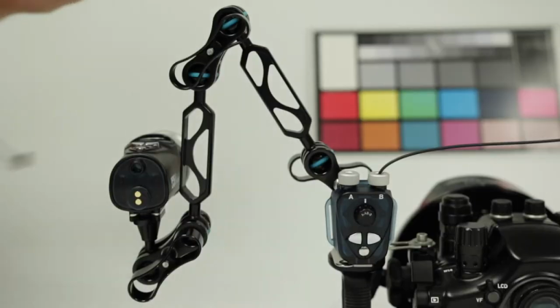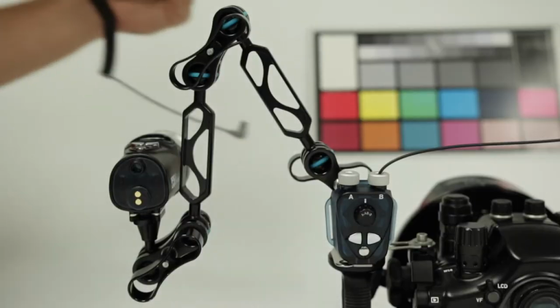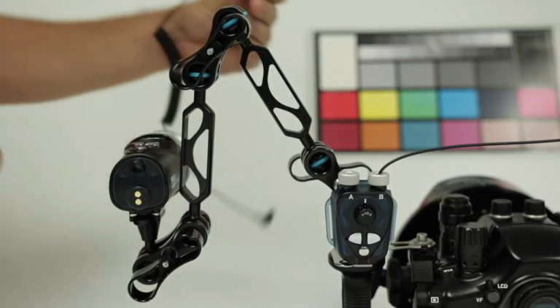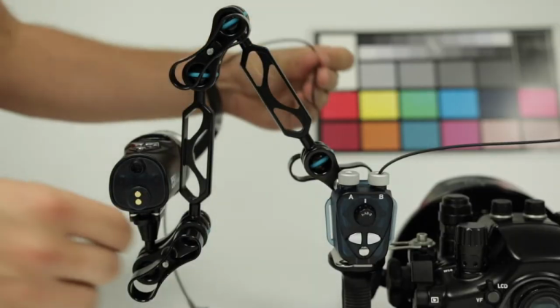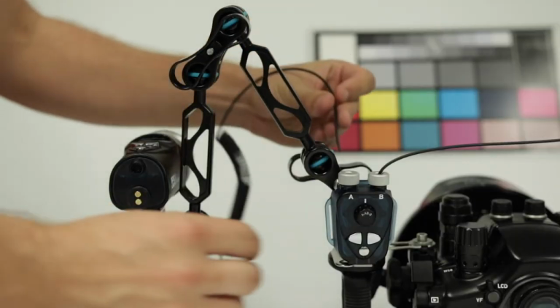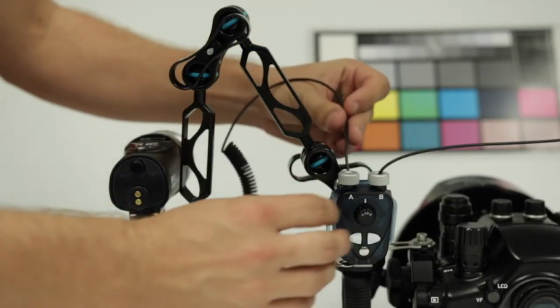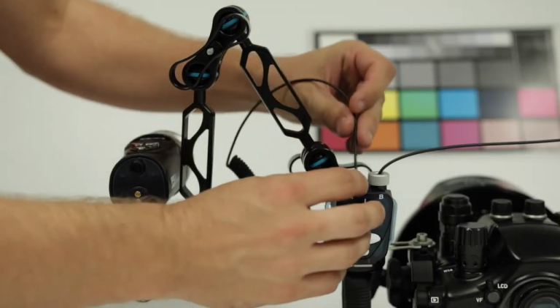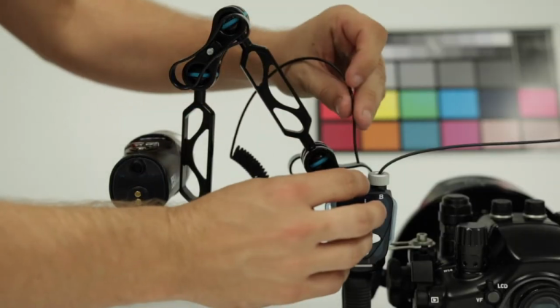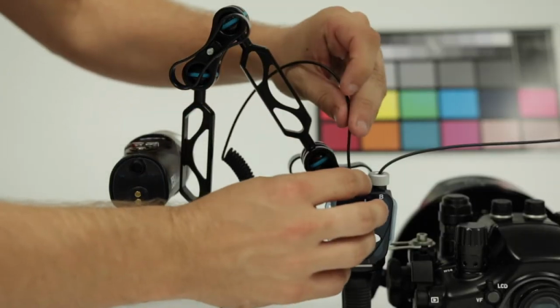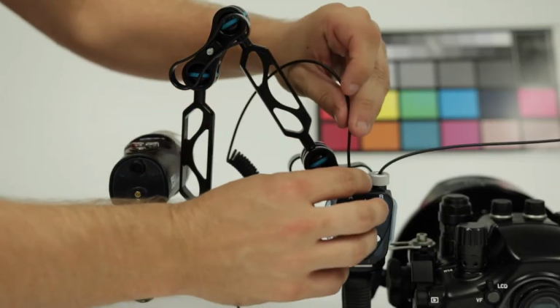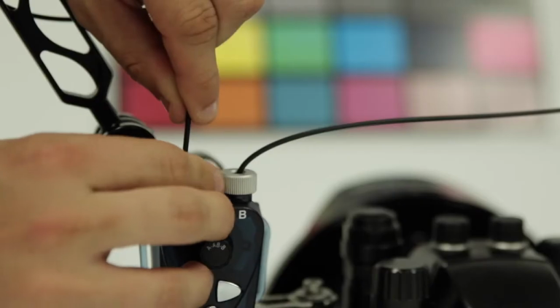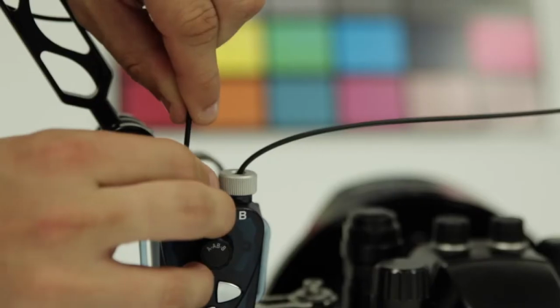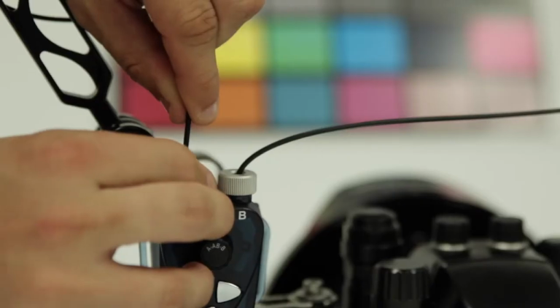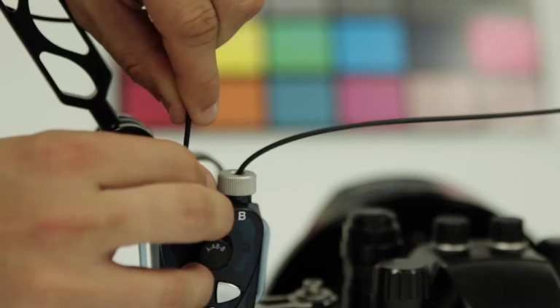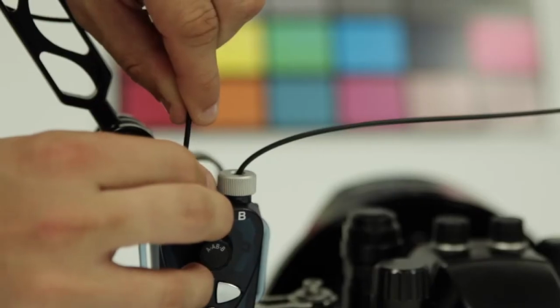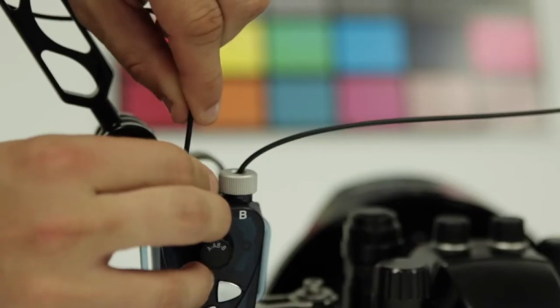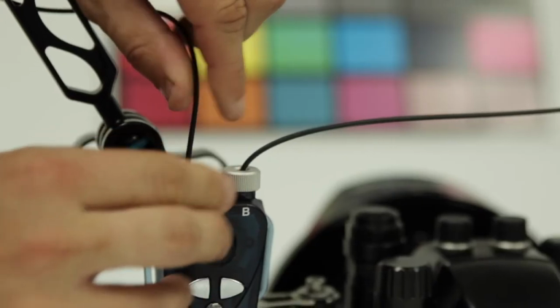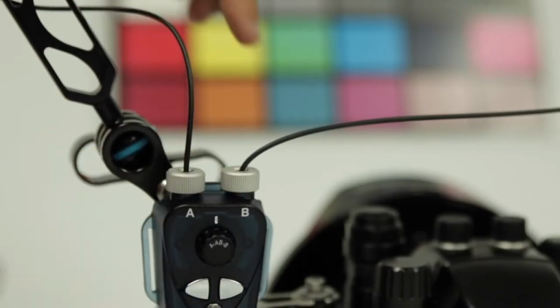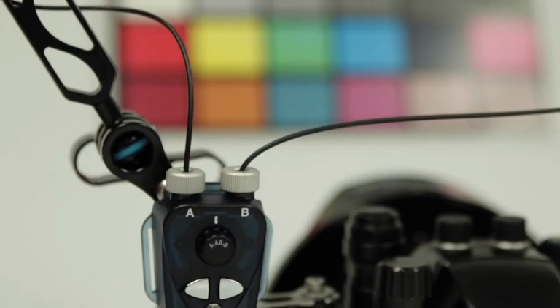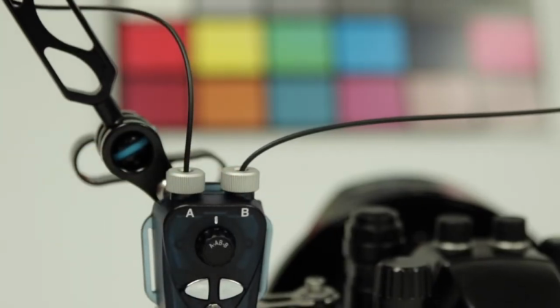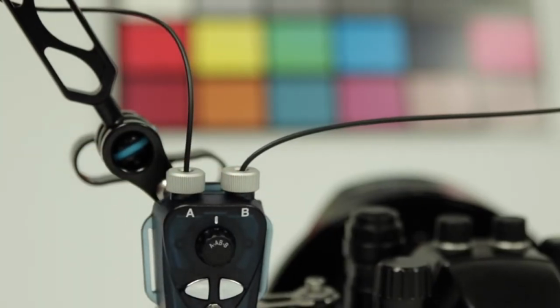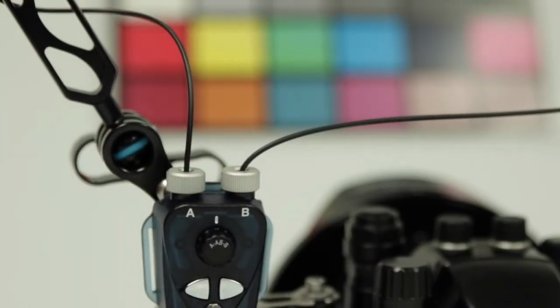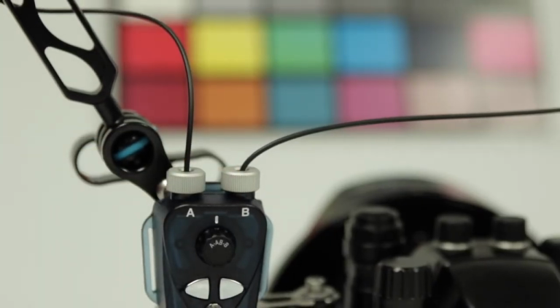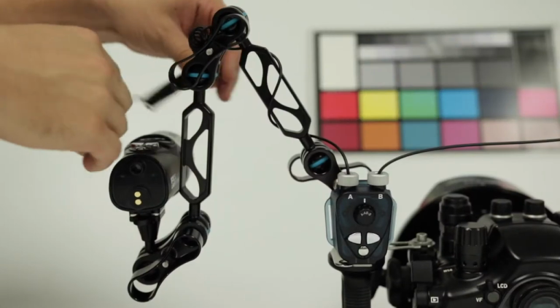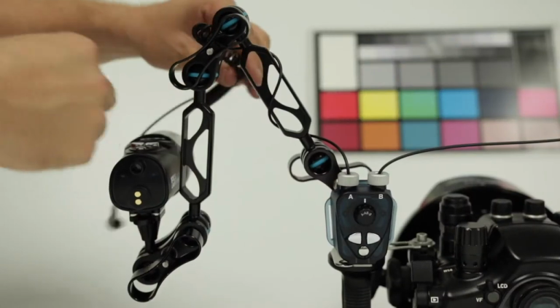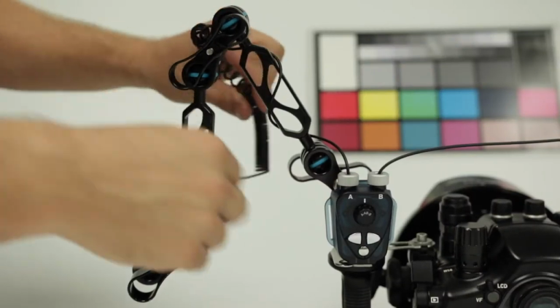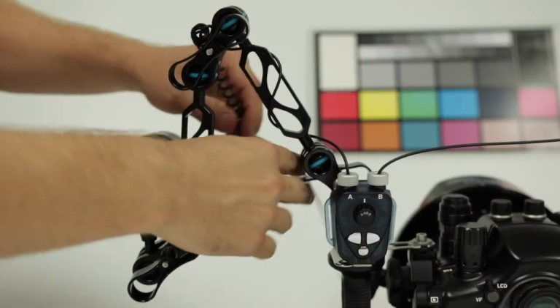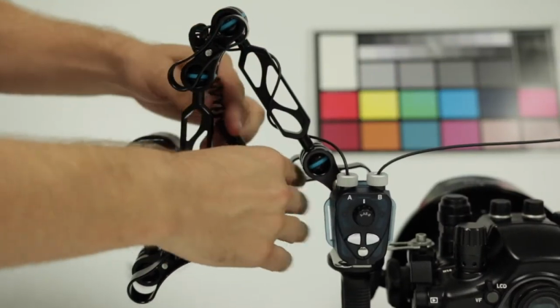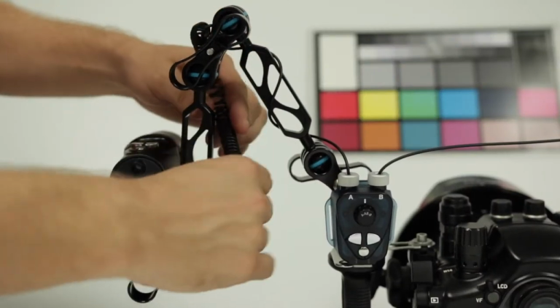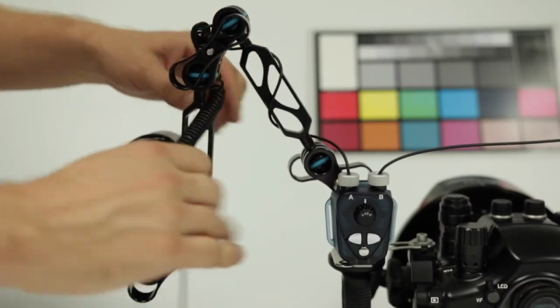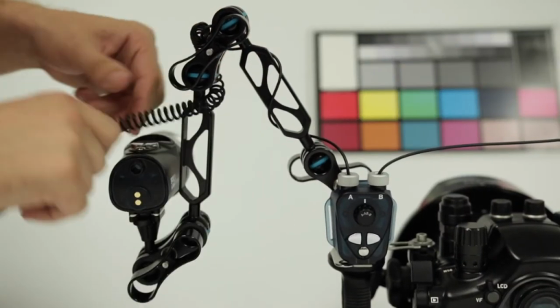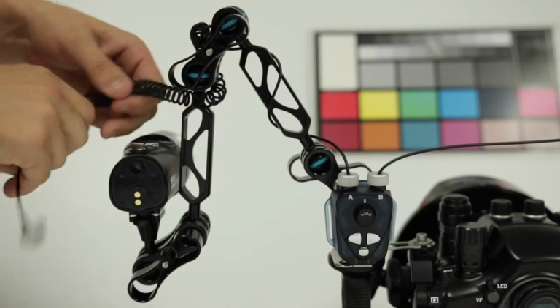The remote is compatible with any FIX NEO light and the new Aquavolt 10,000 through the use of fiber optic cables.